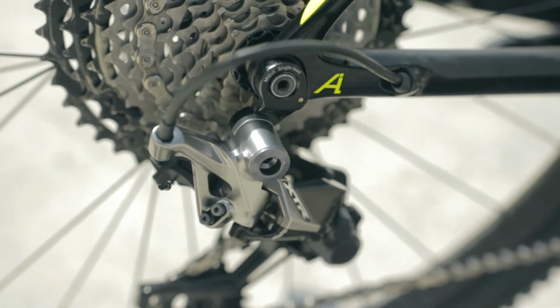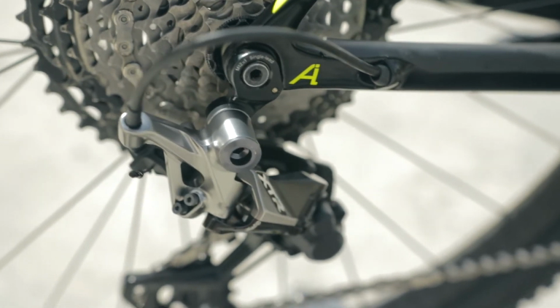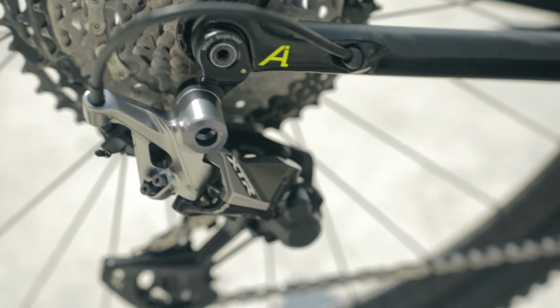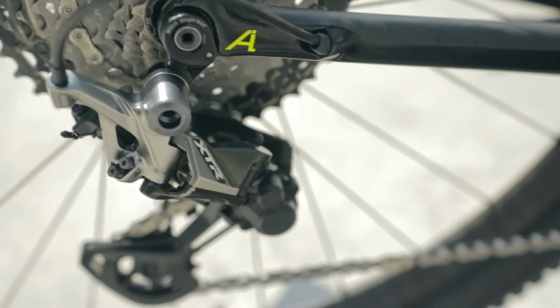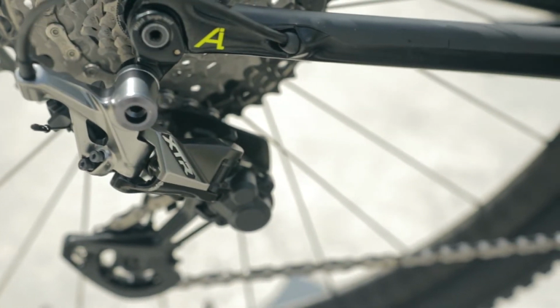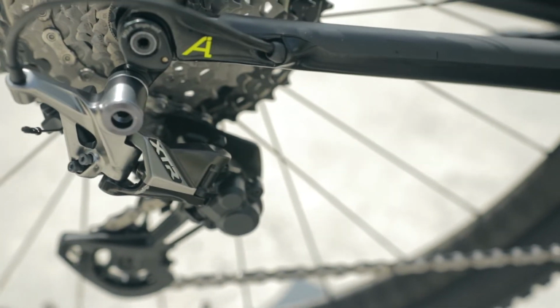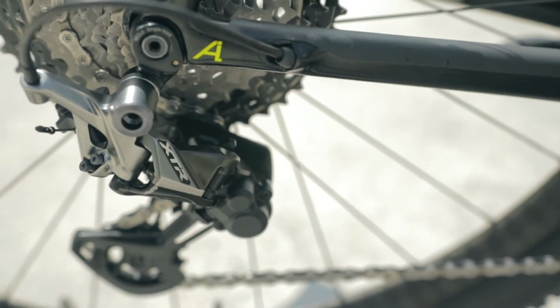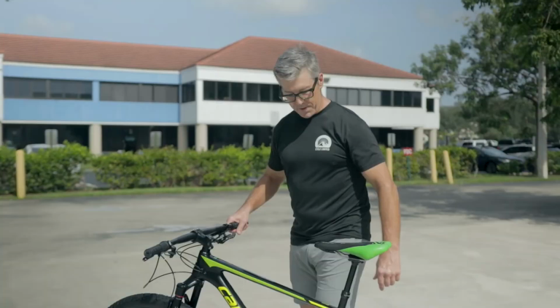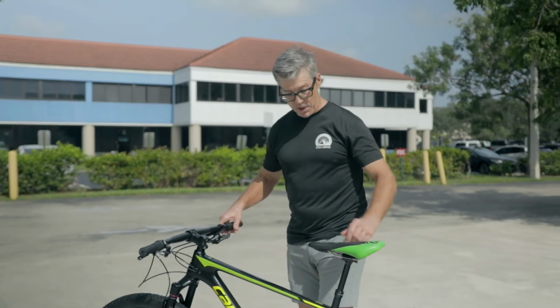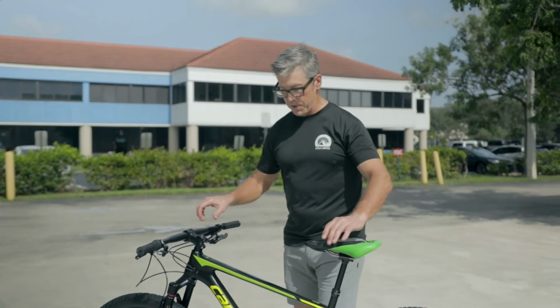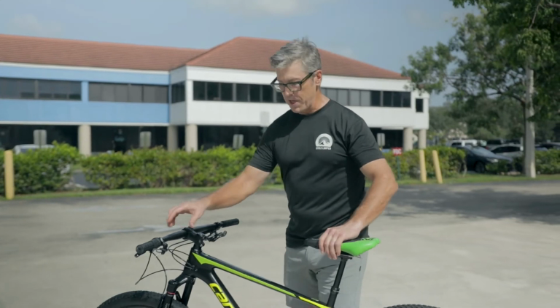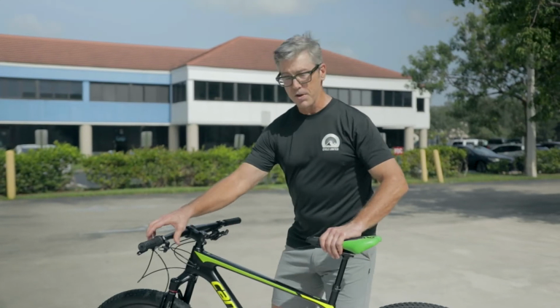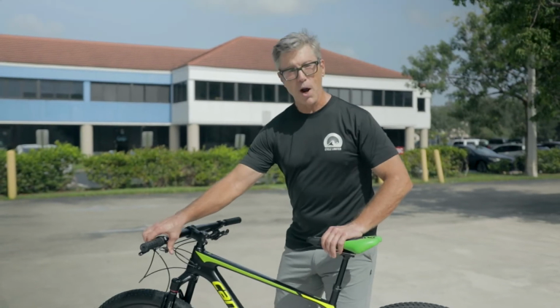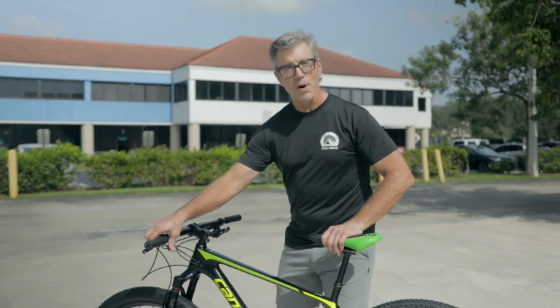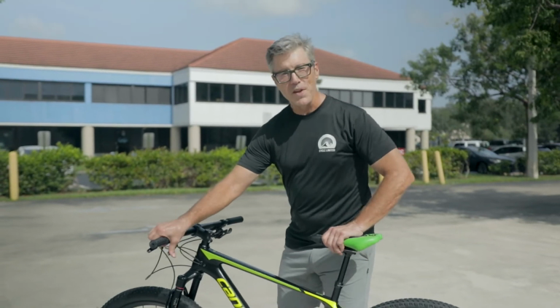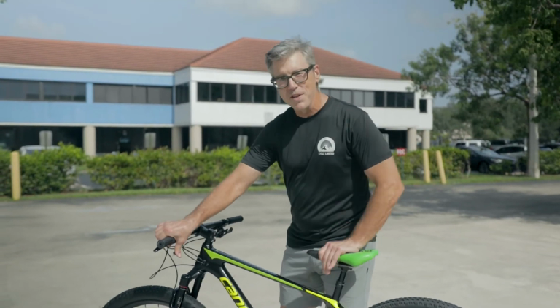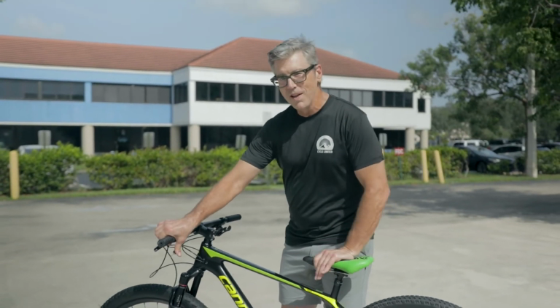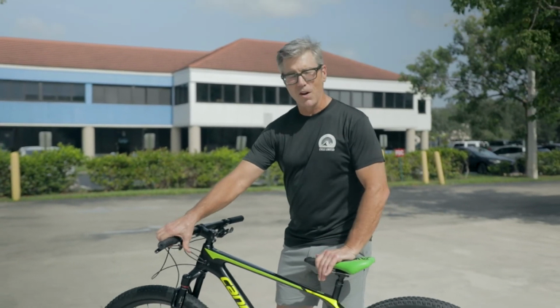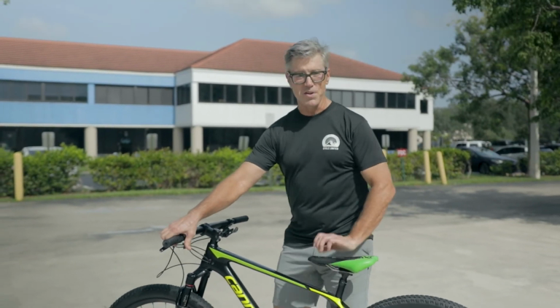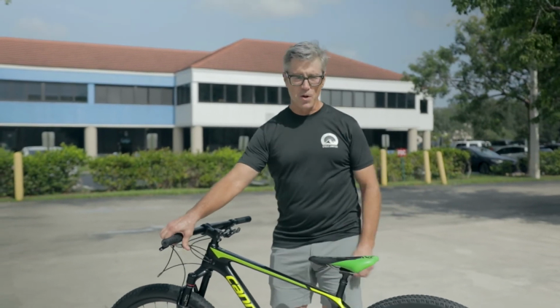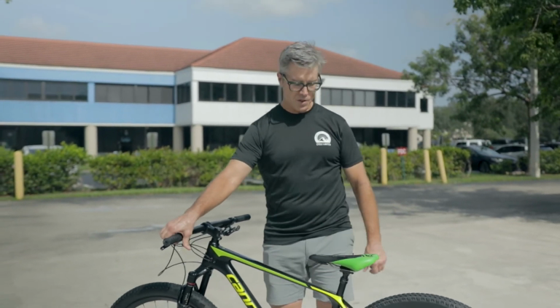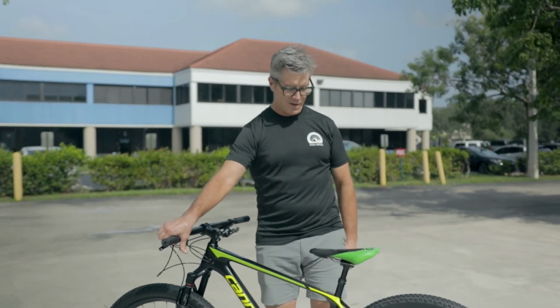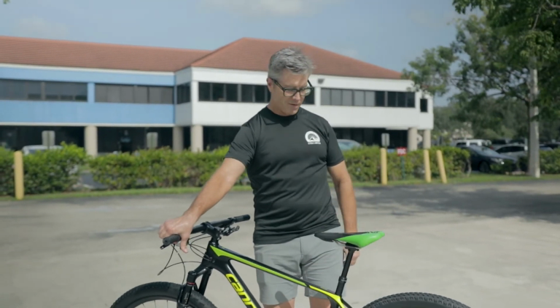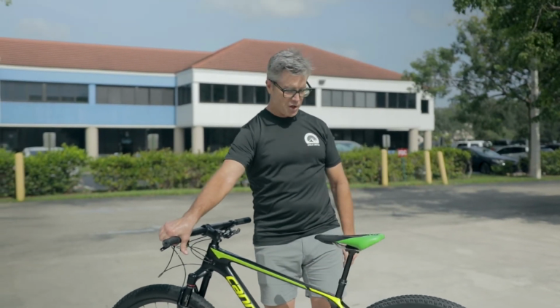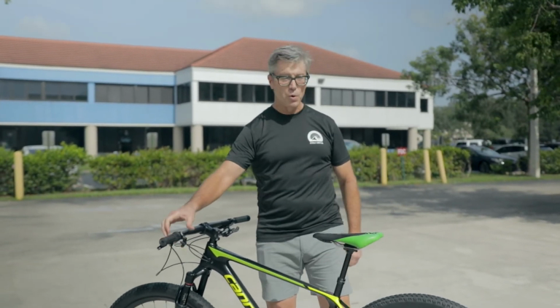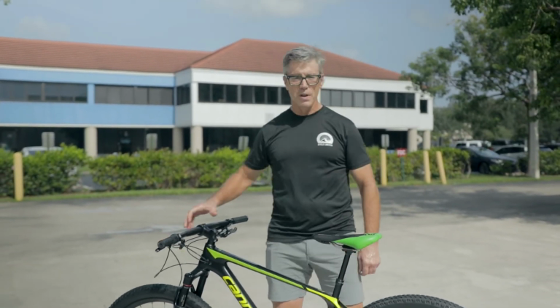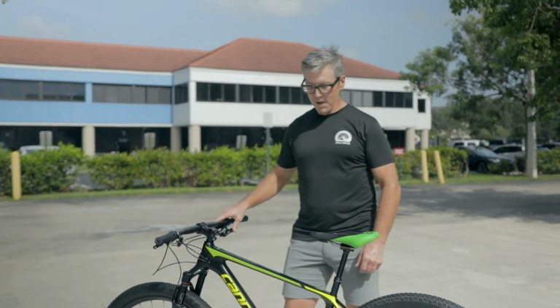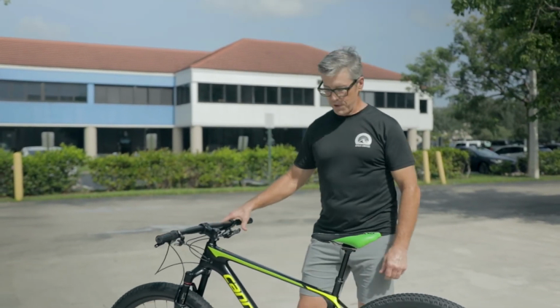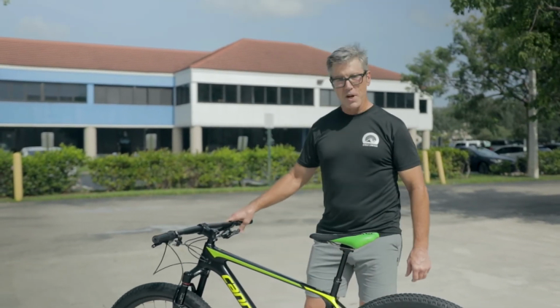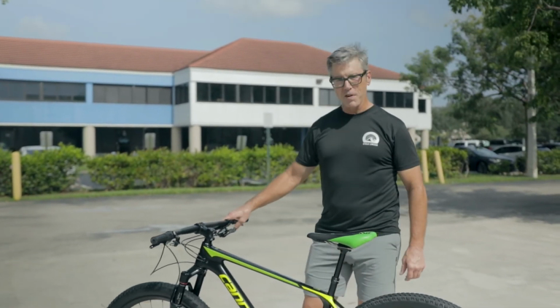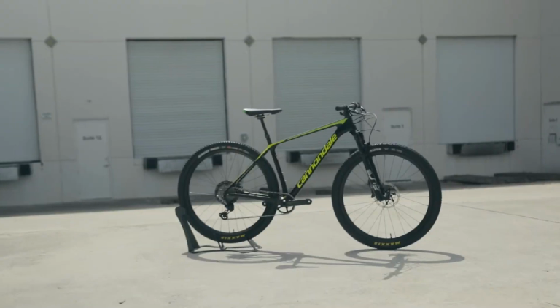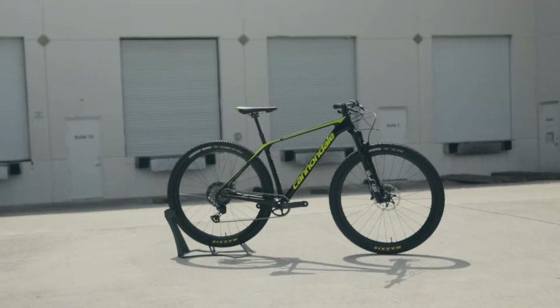It has a 12-speed XTR drivetrain, and there's also a dropper post on this little hardtail, which is very cool for the racing fans out there.